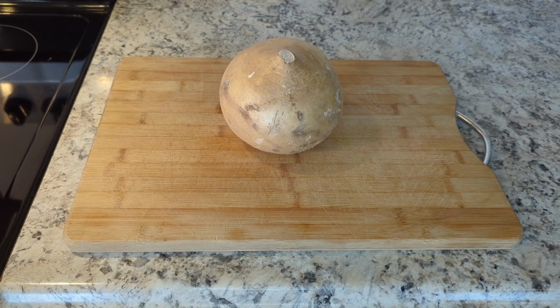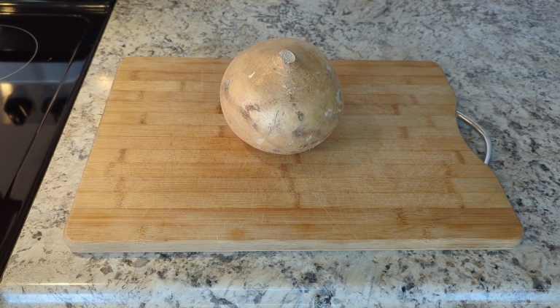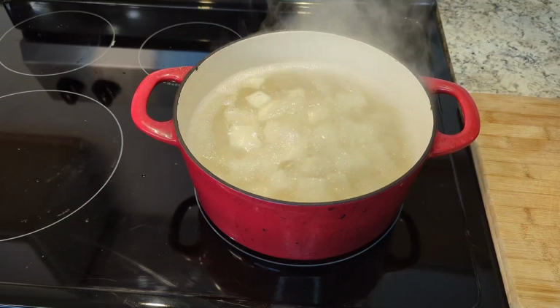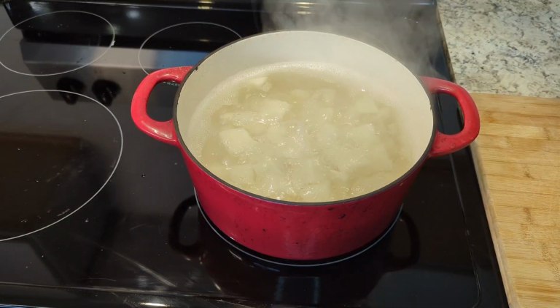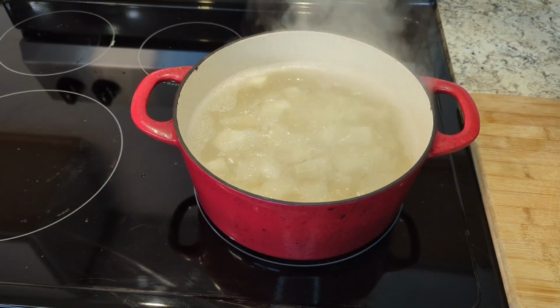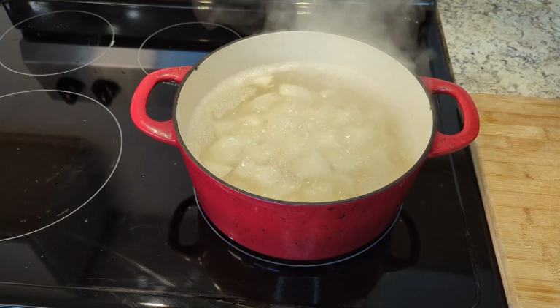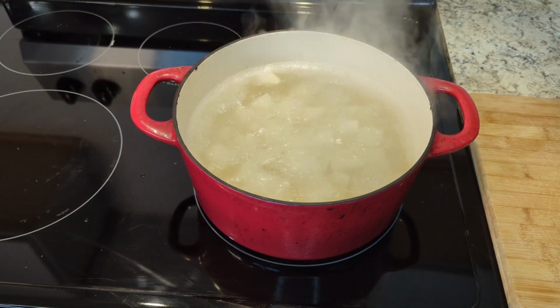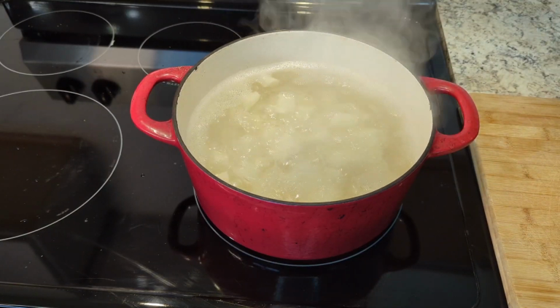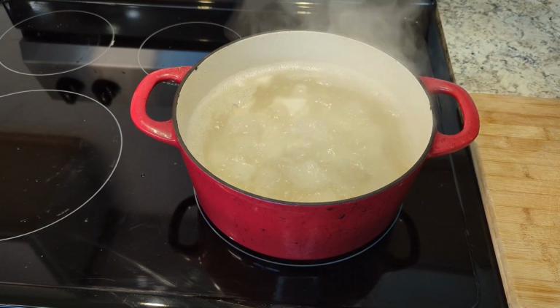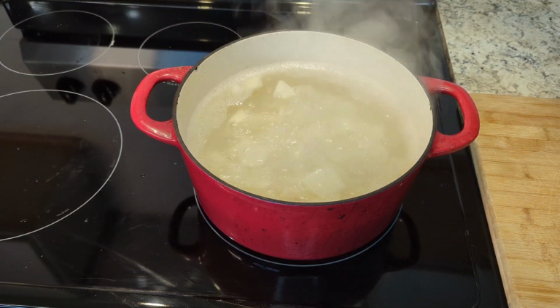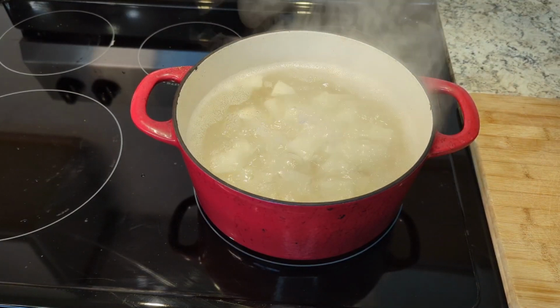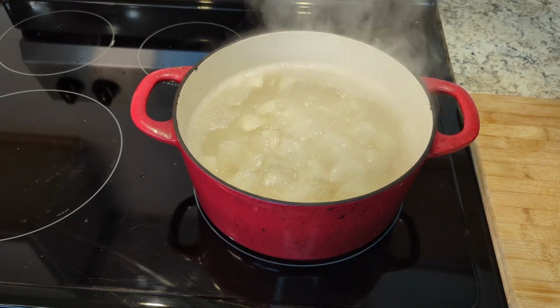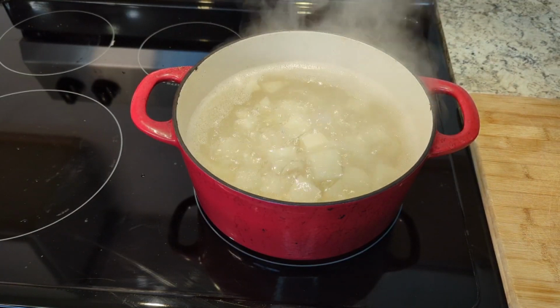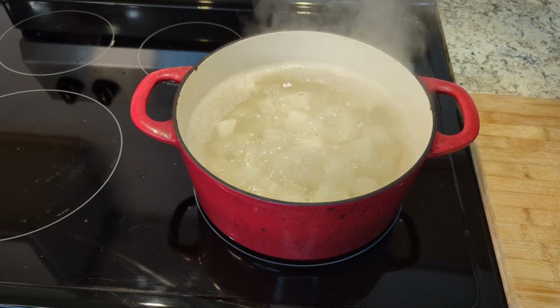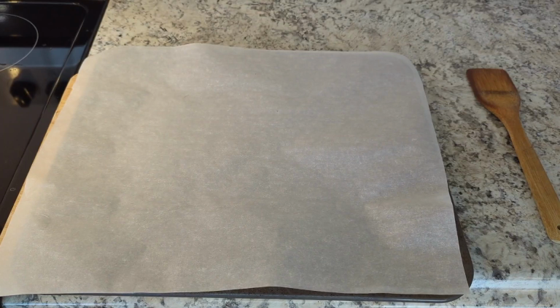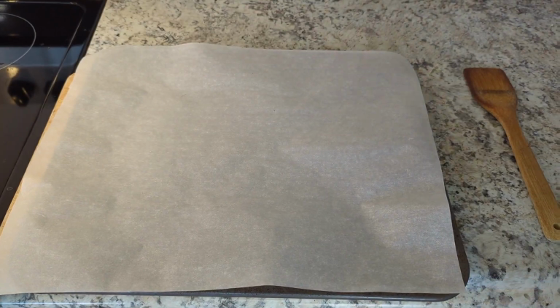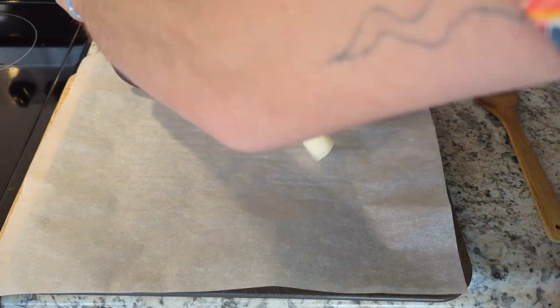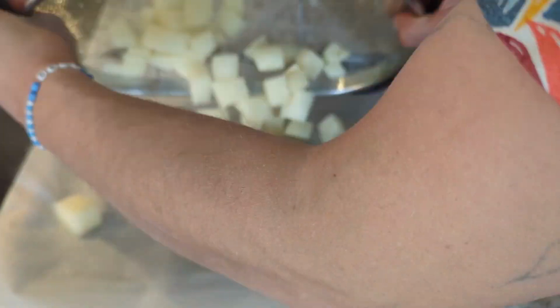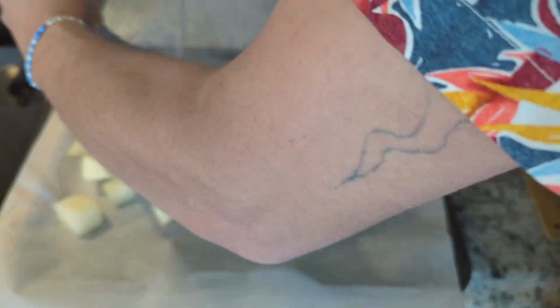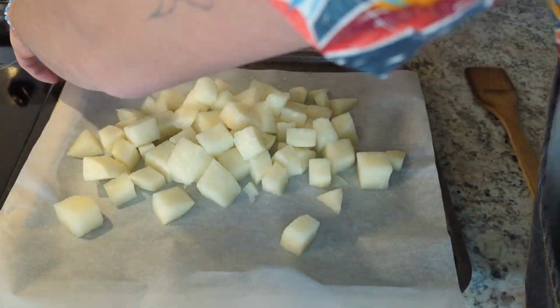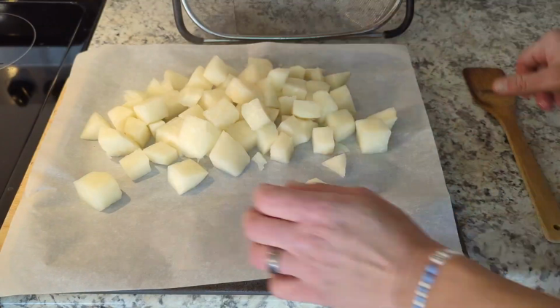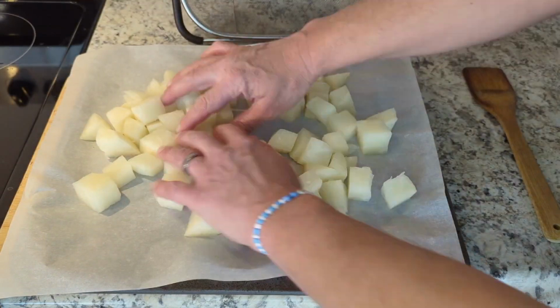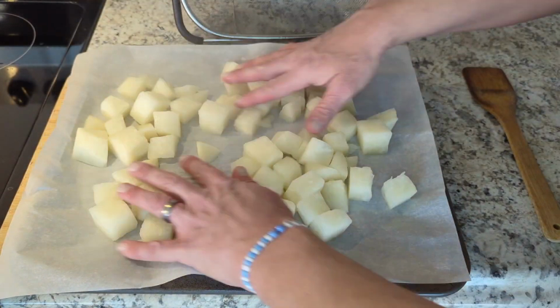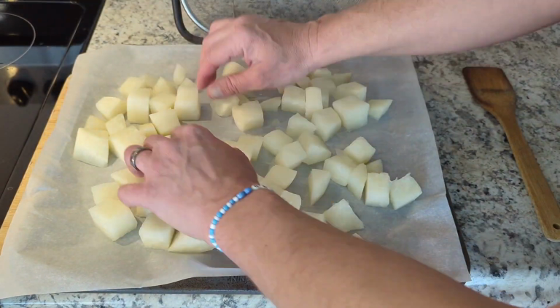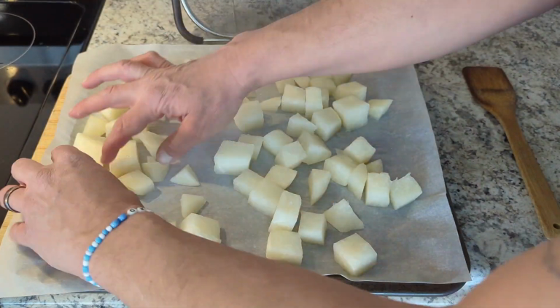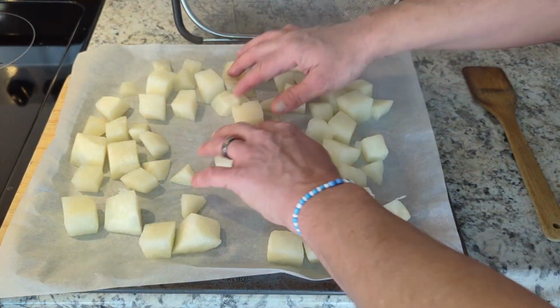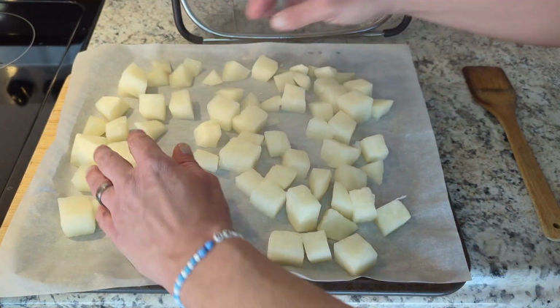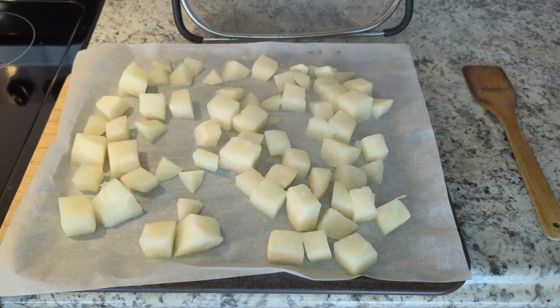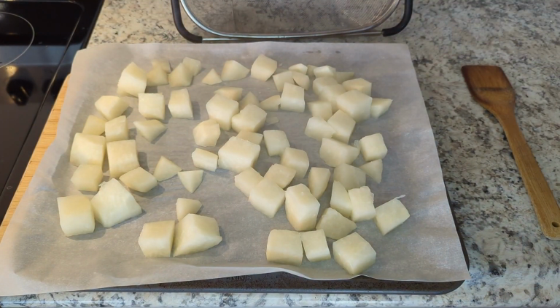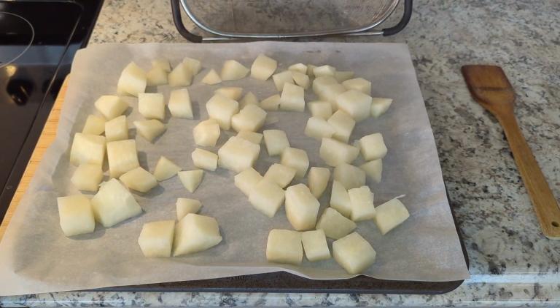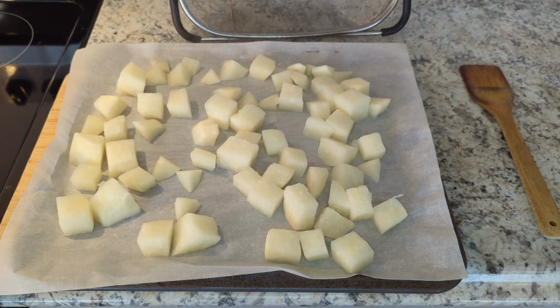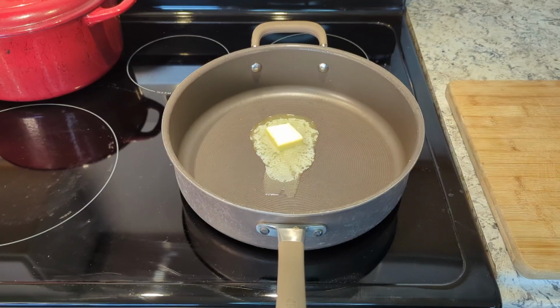Jicama mash. Jicama mash is super easy. Parboil it for five minutes, roast it for another 20. Try not to get any color on it — it's no big deal if you do.